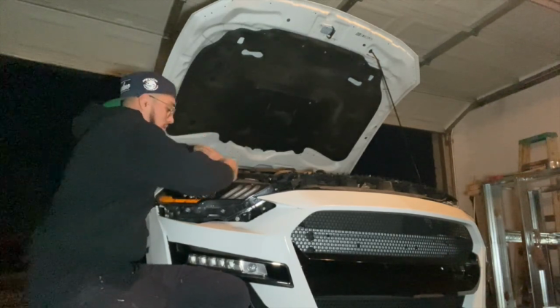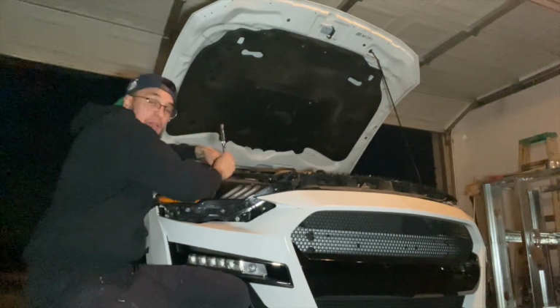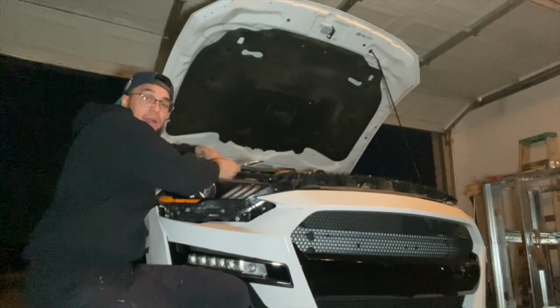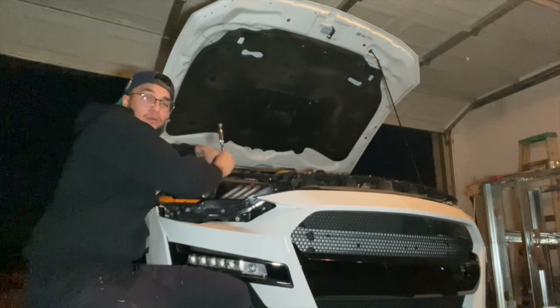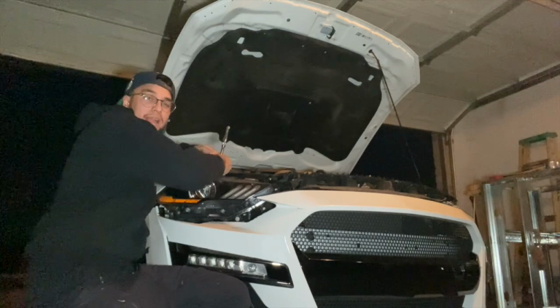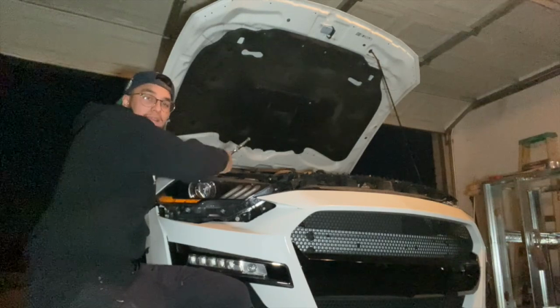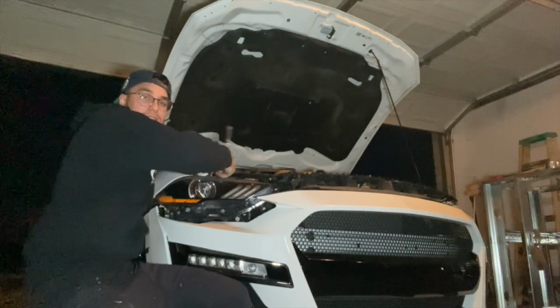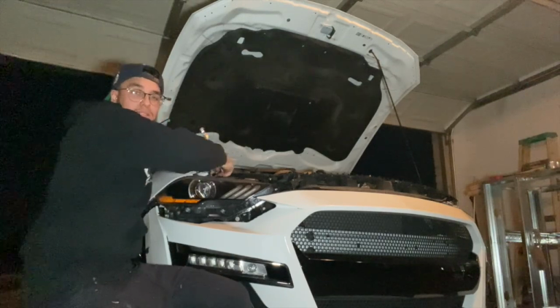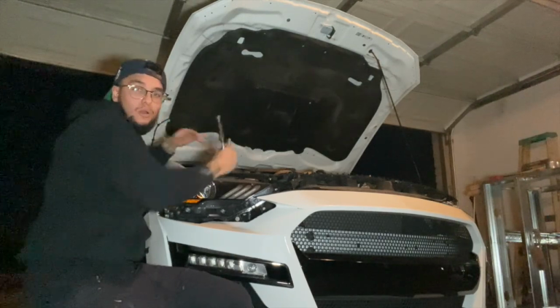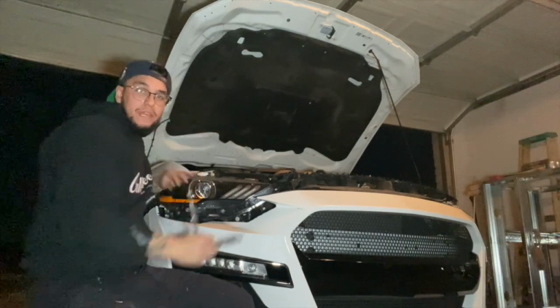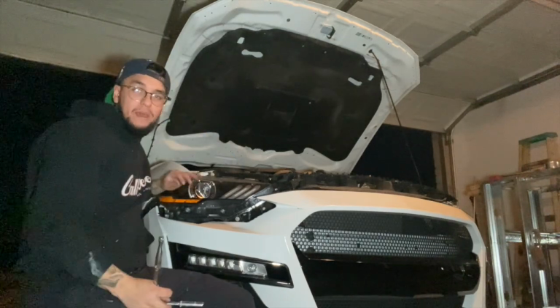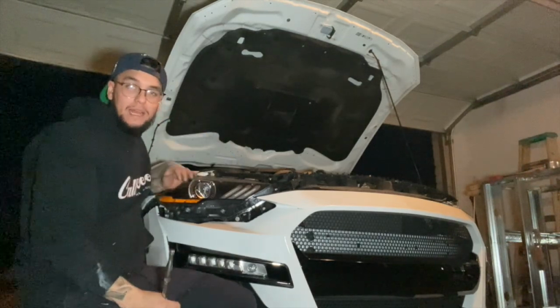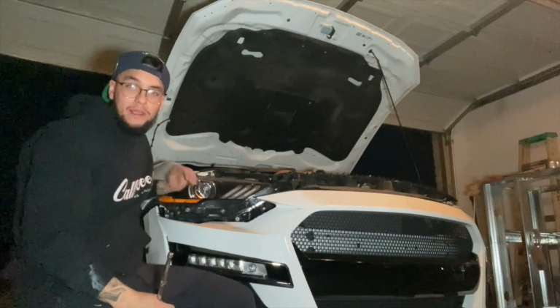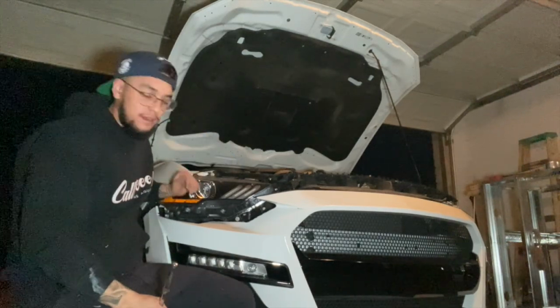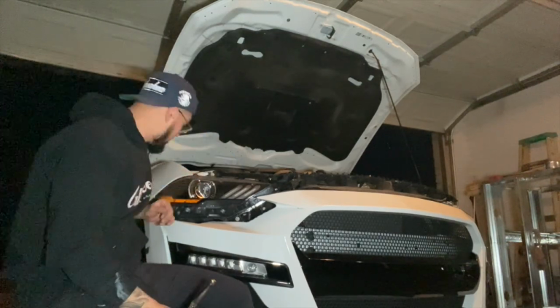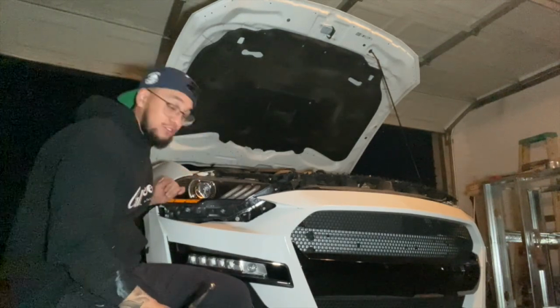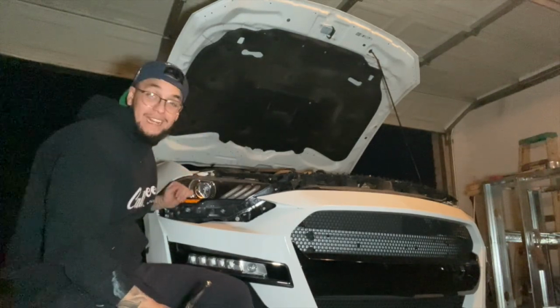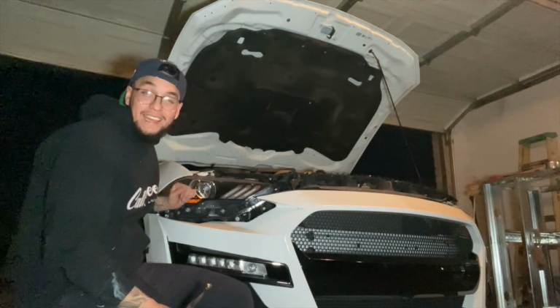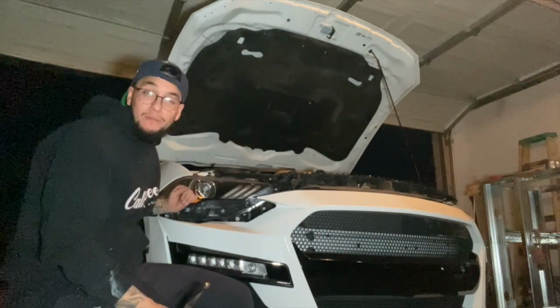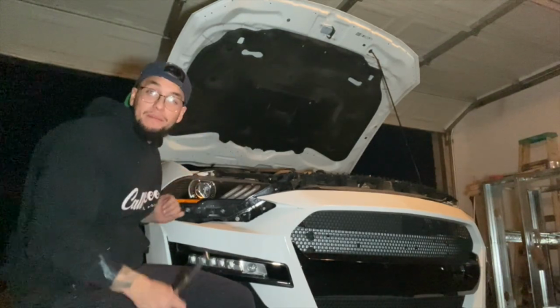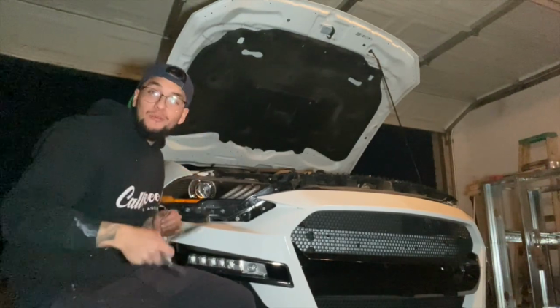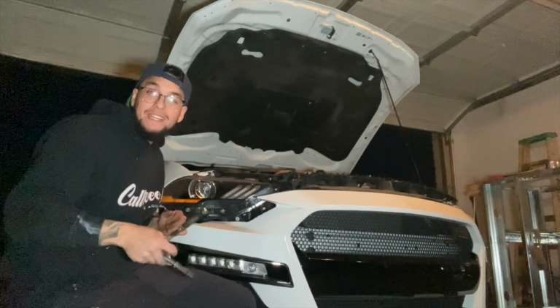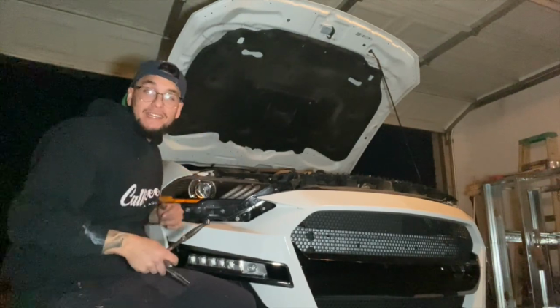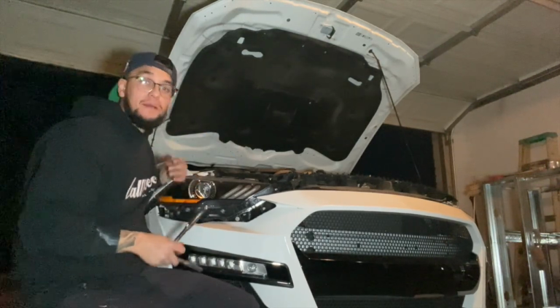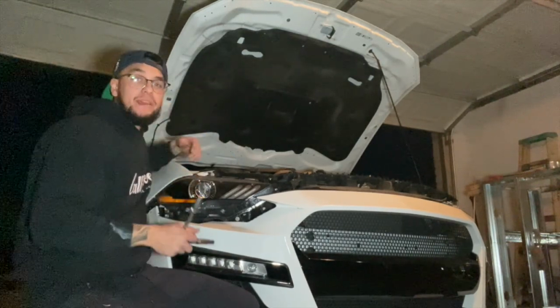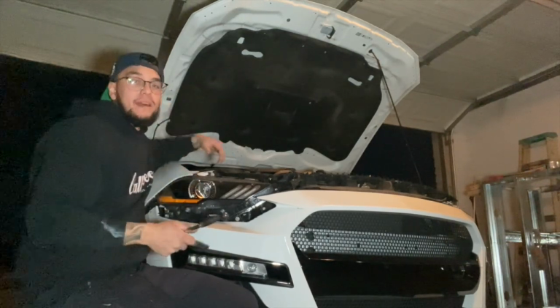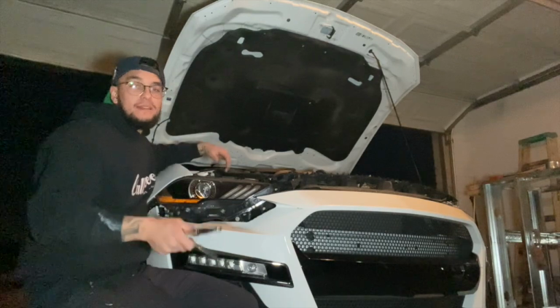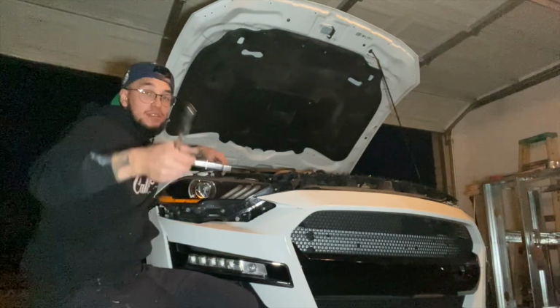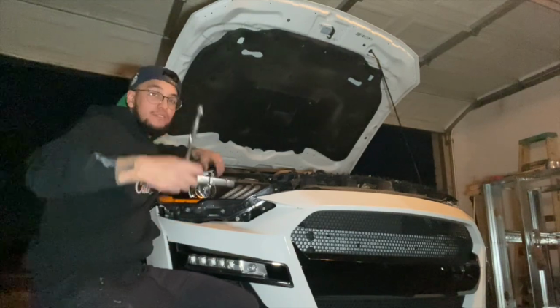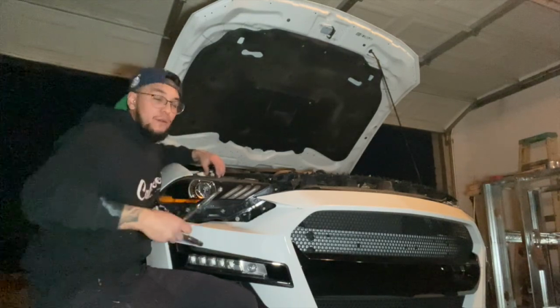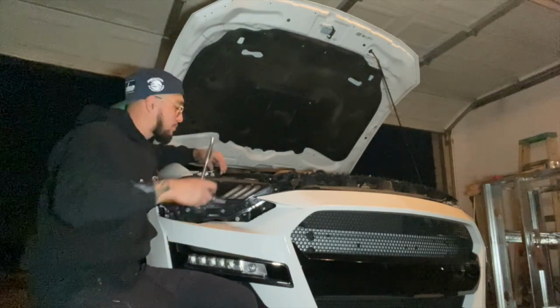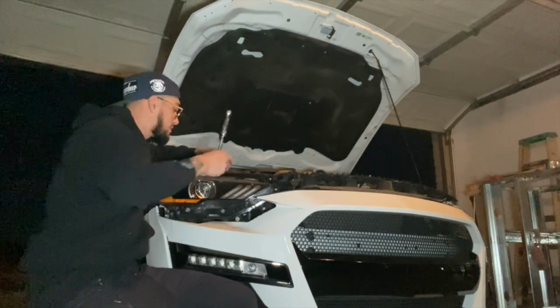By the way guys, this is the OEM headlight right here. If you want it, send me a message — they're pretty pricey but I'll give you a better price.